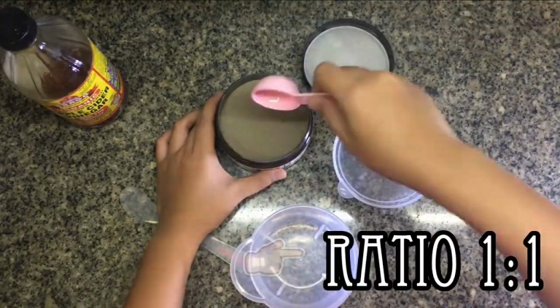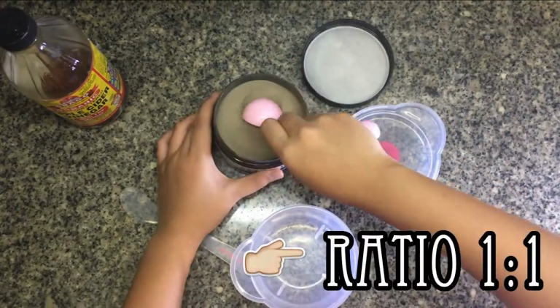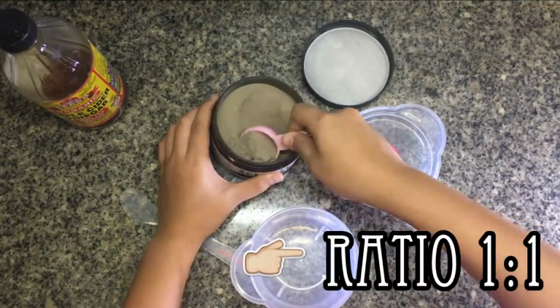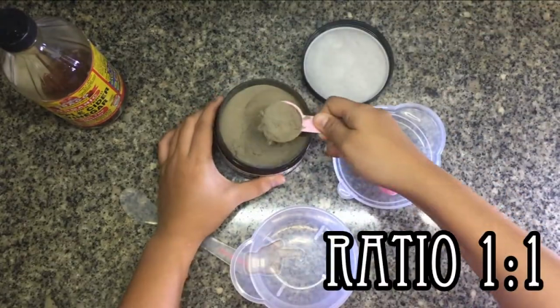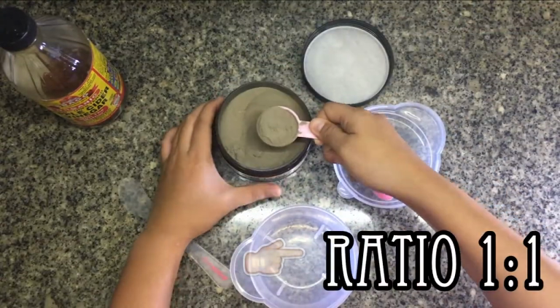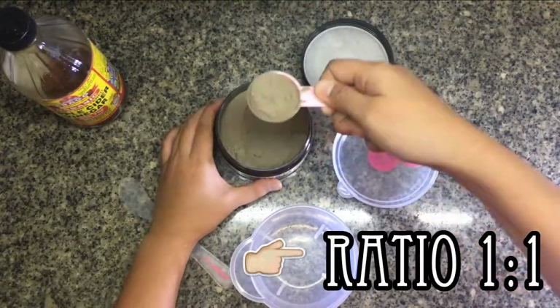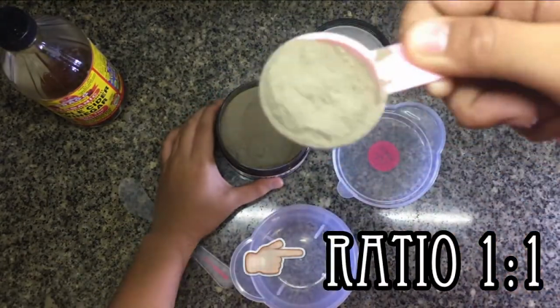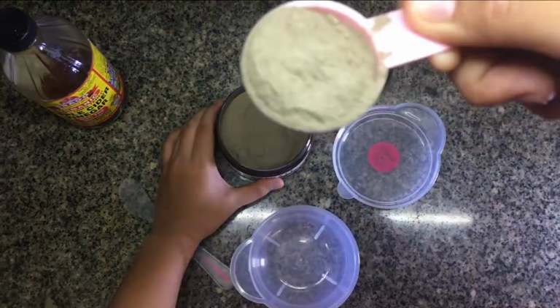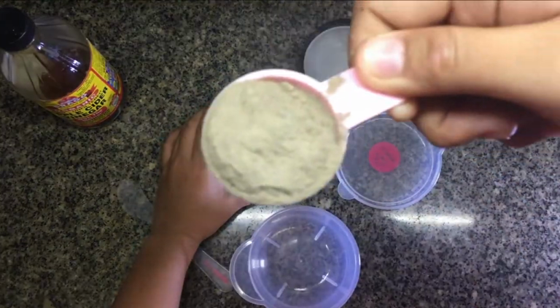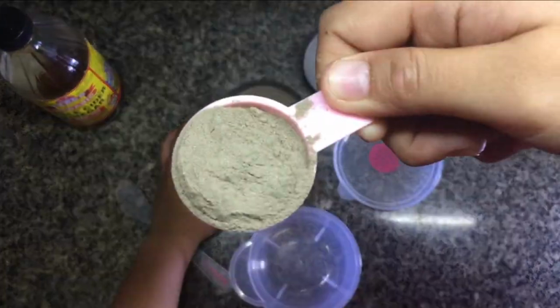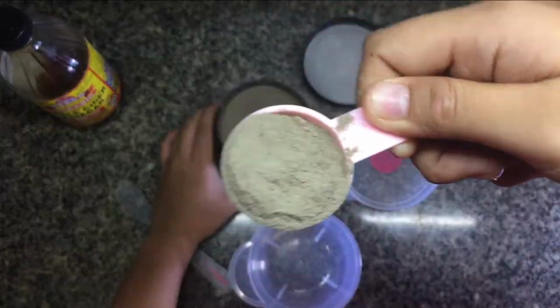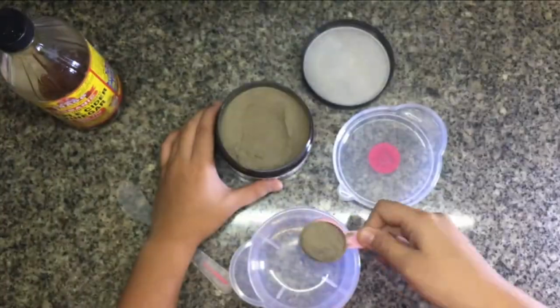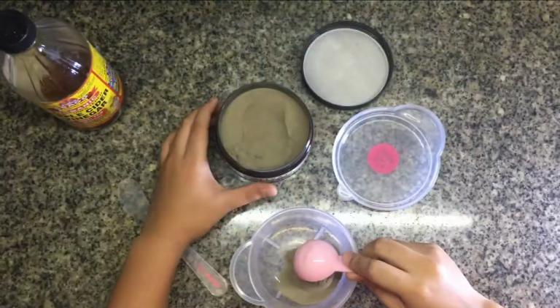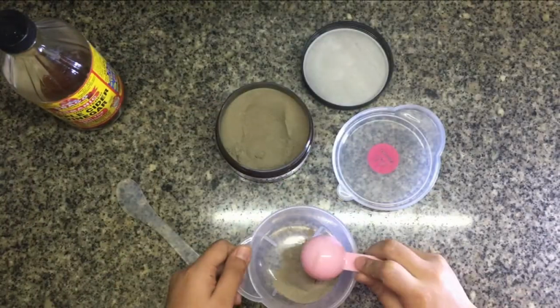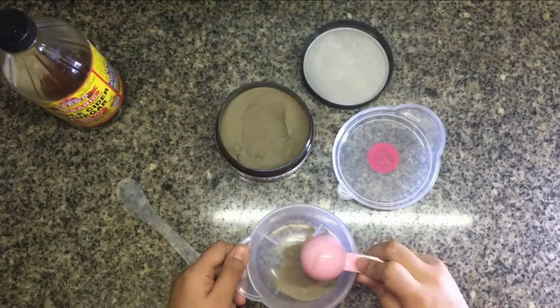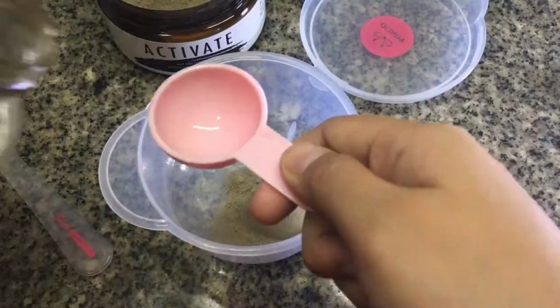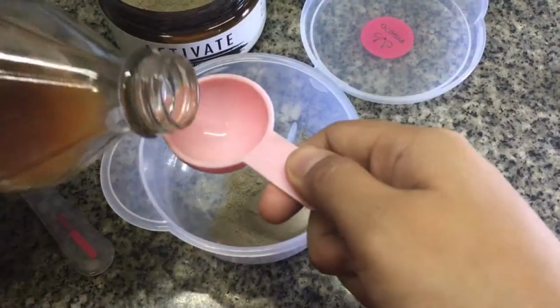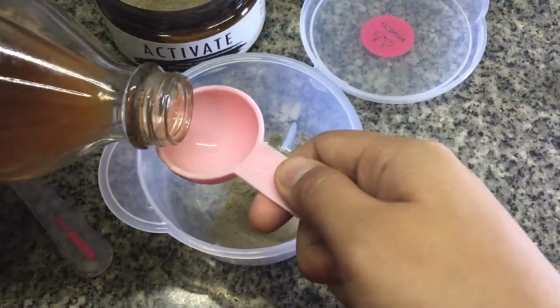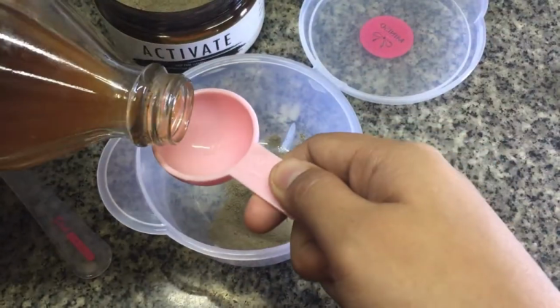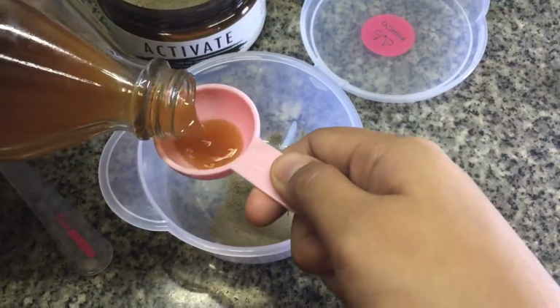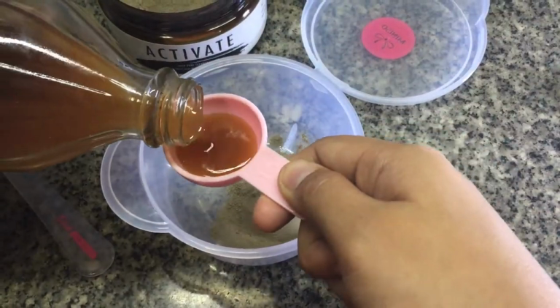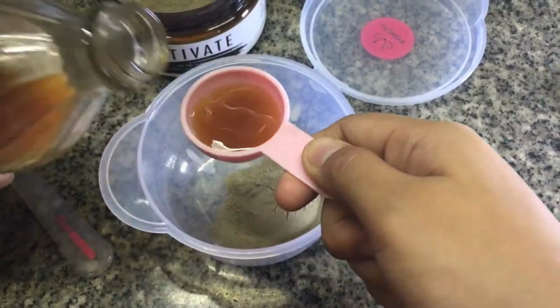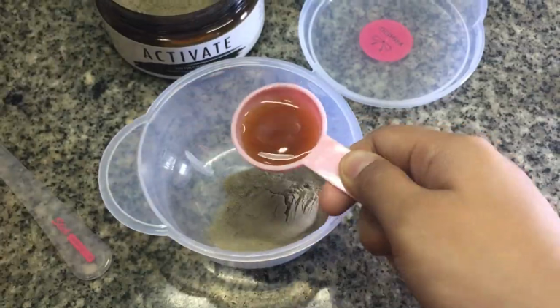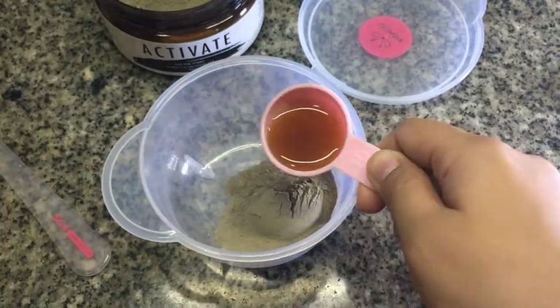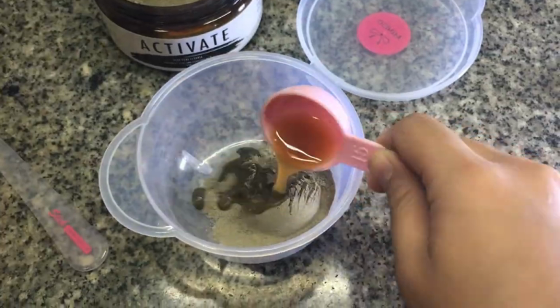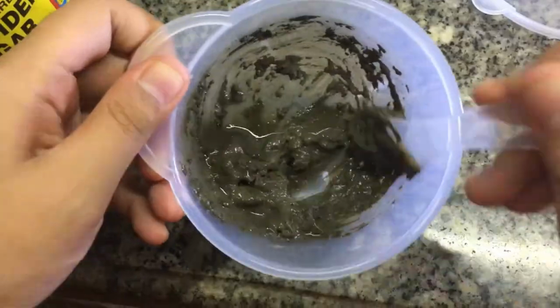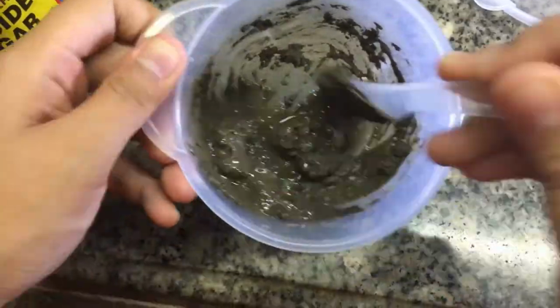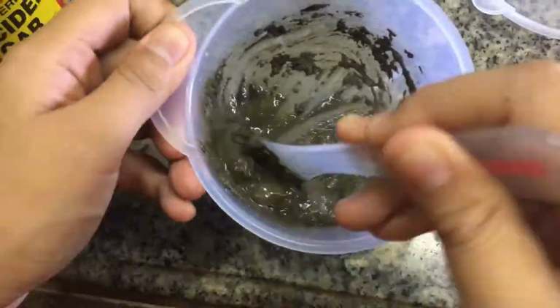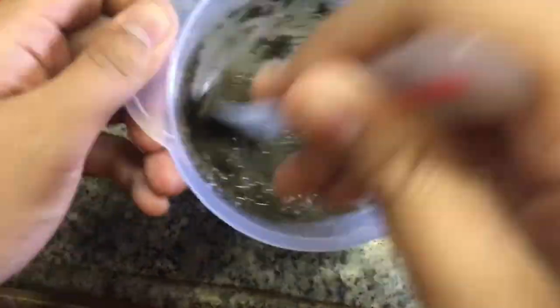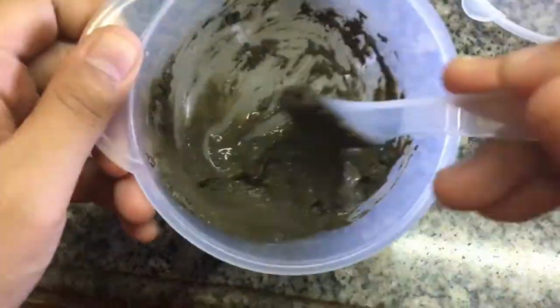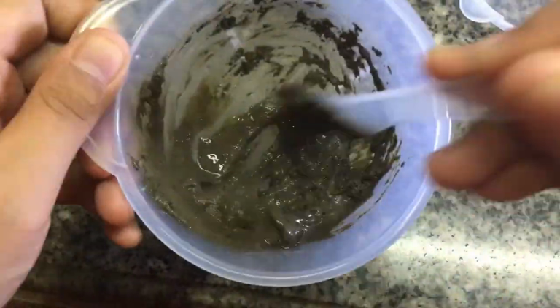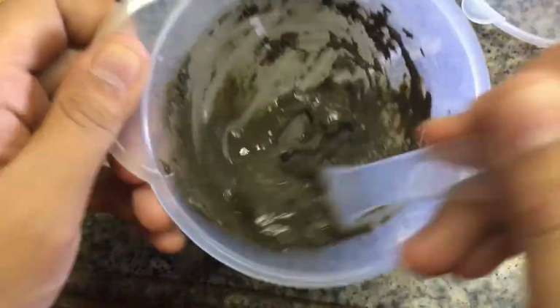So you need to put equal parts of the mask and the apple cider vinegar, and then mix it all together.